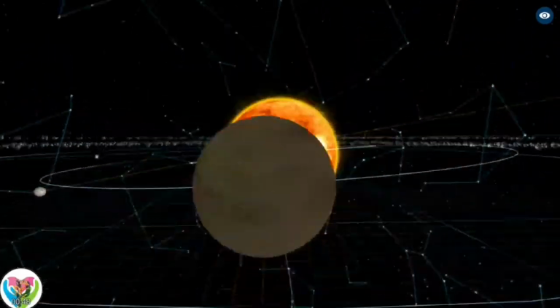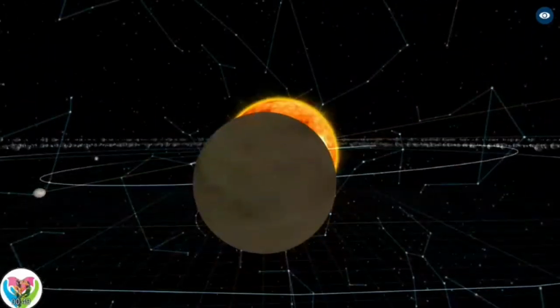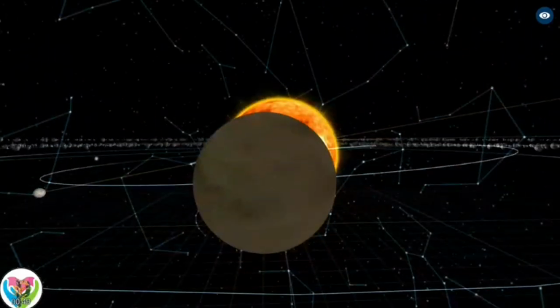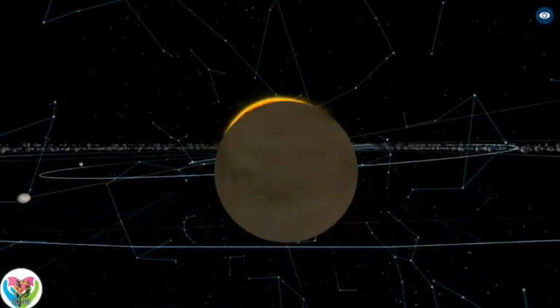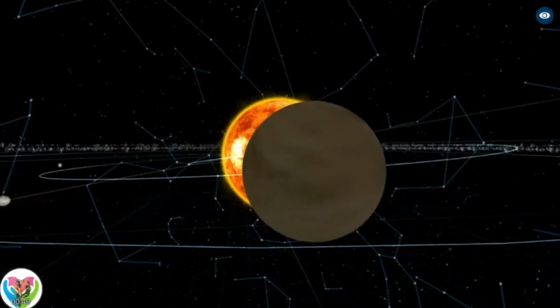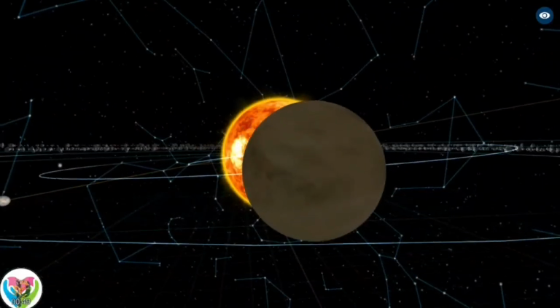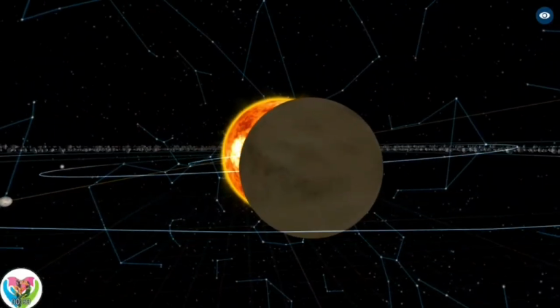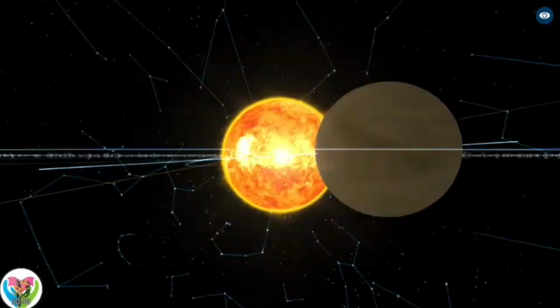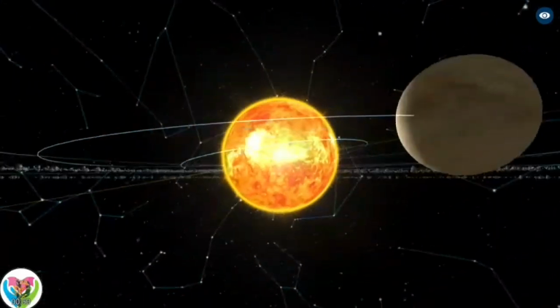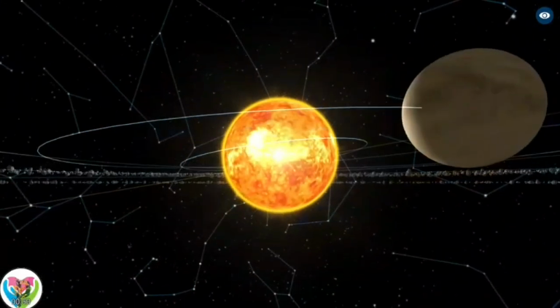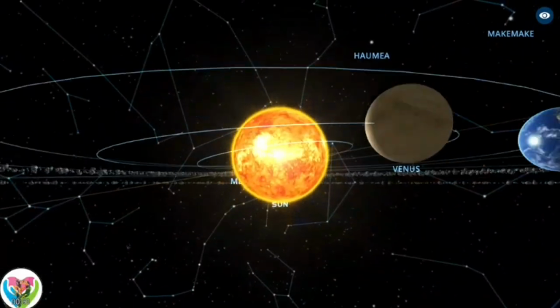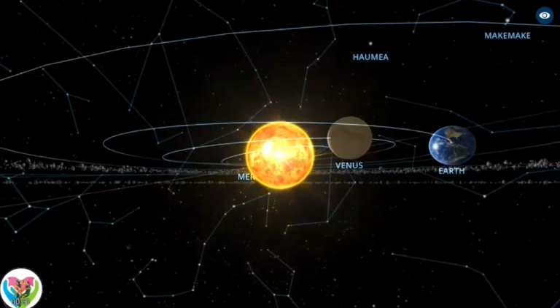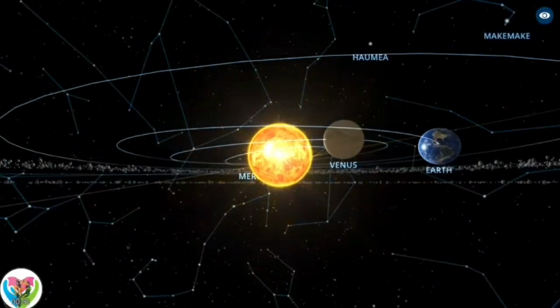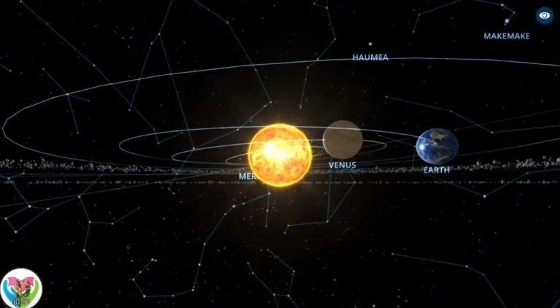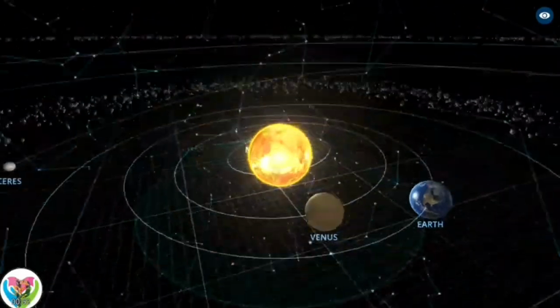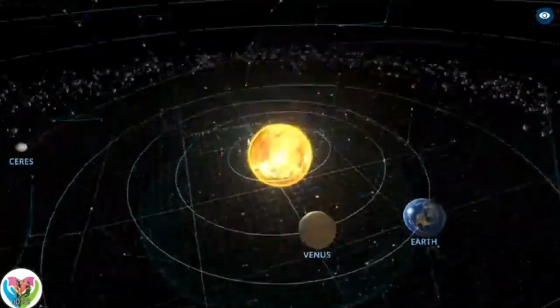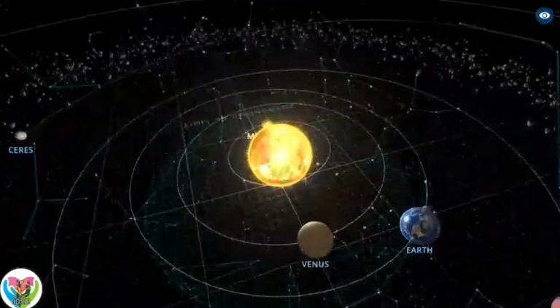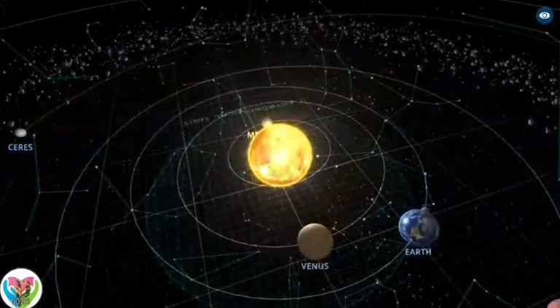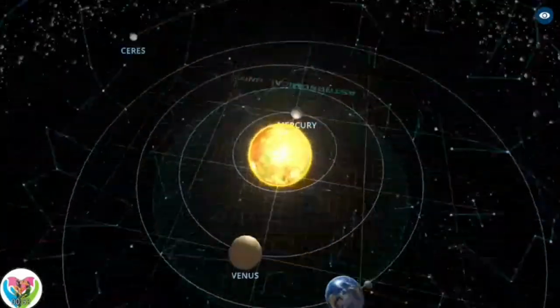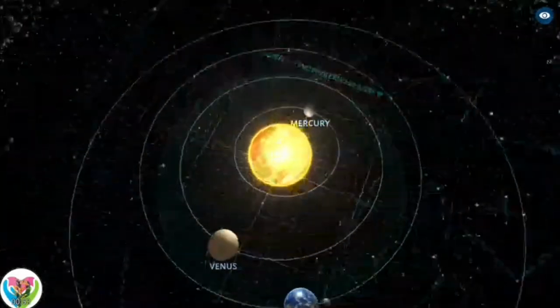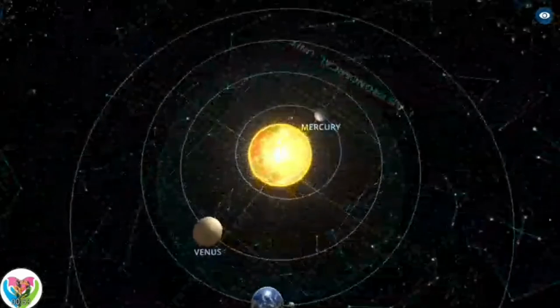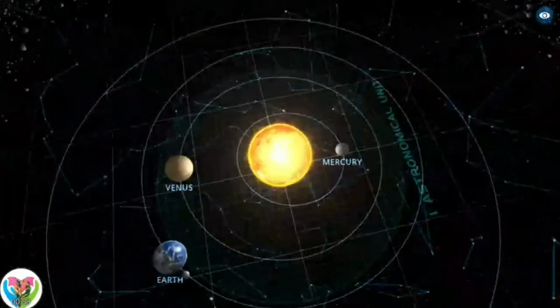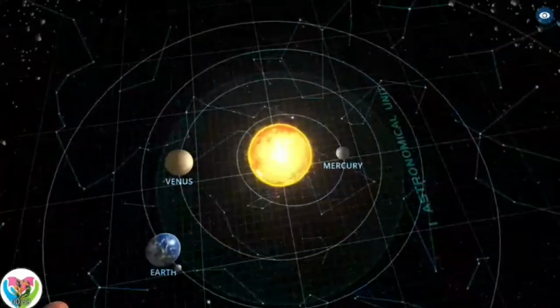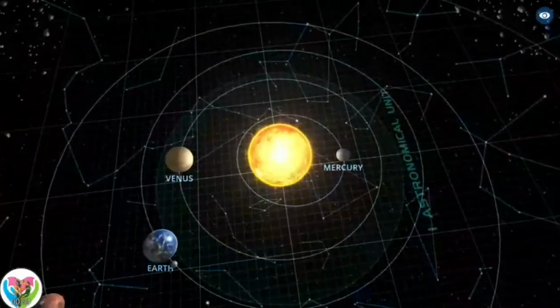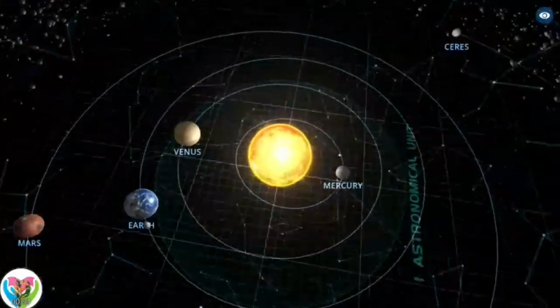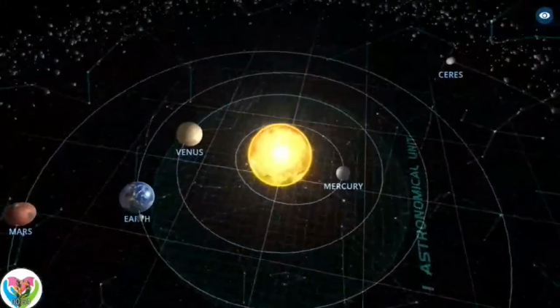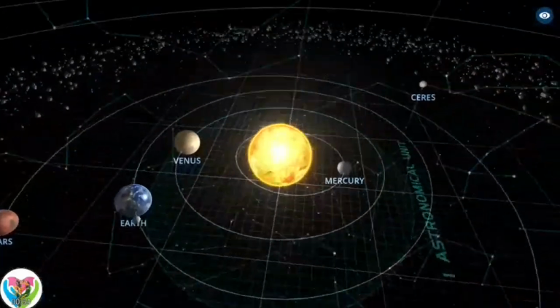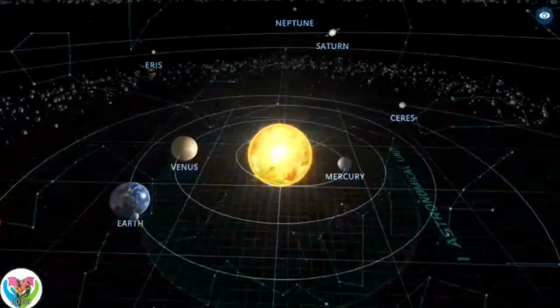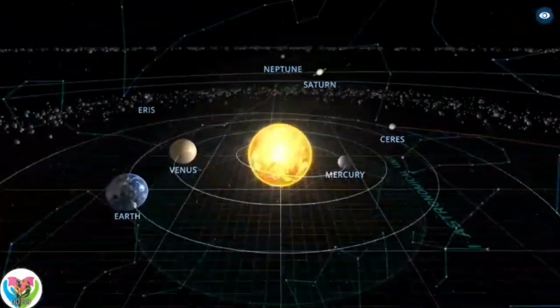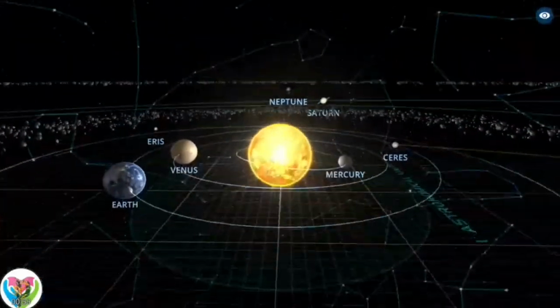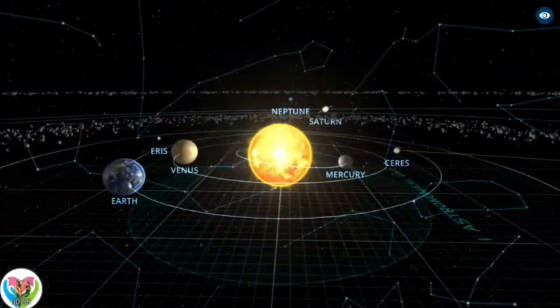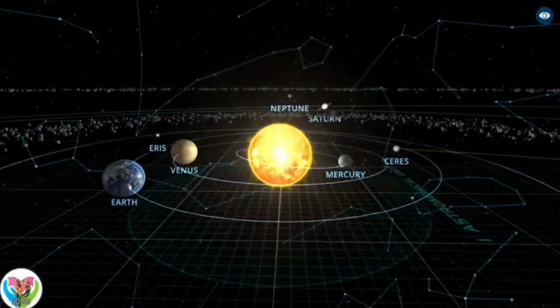Over 99.86% of the solar system's mass is in the Sun, and nearly 90% of the remaining mass is in Jupiter and Saturn.